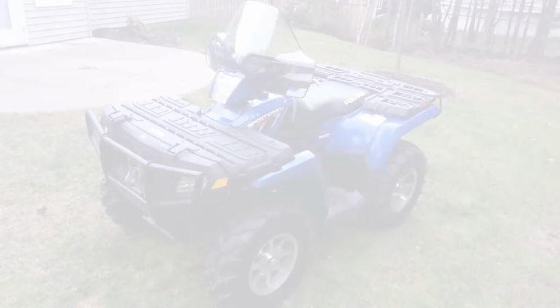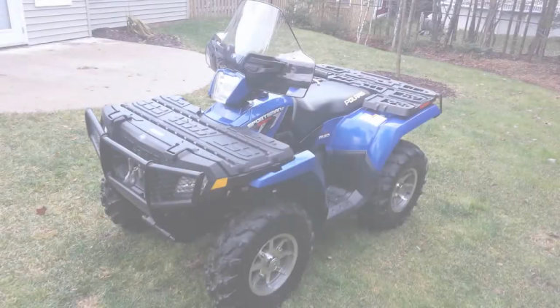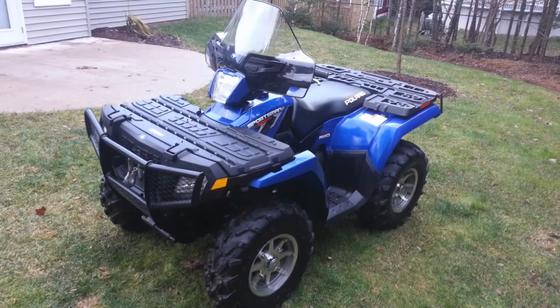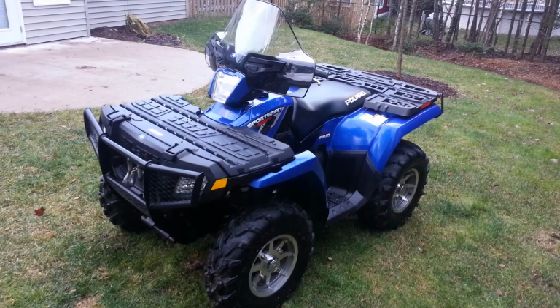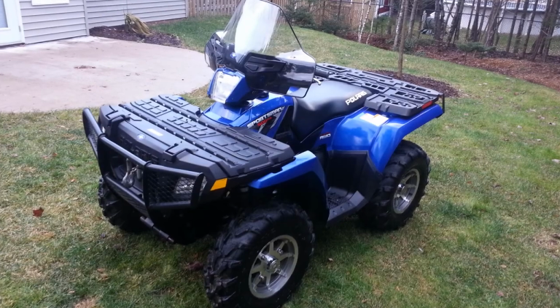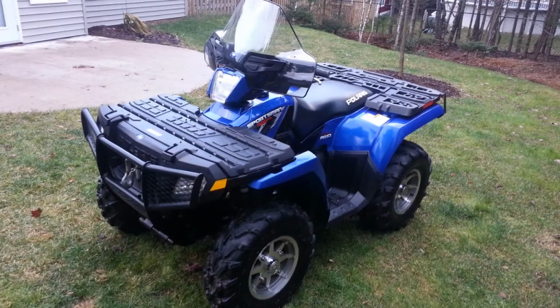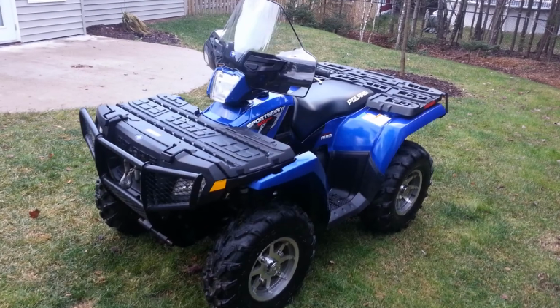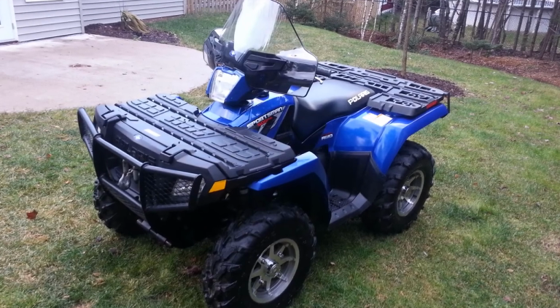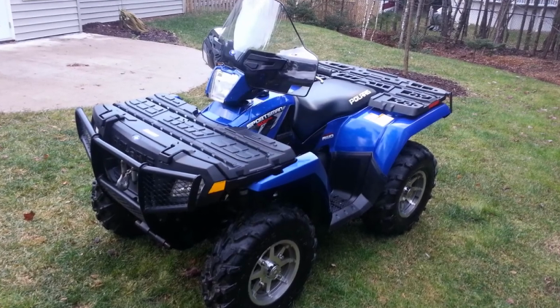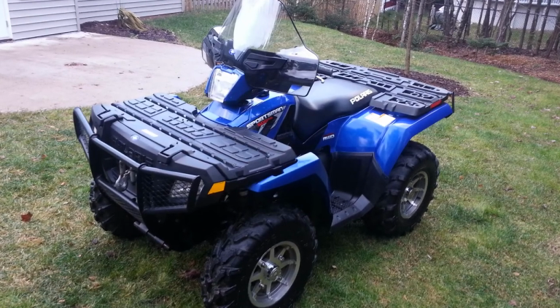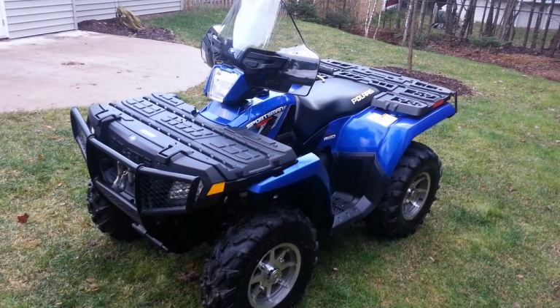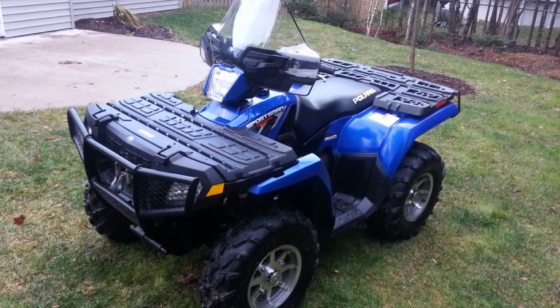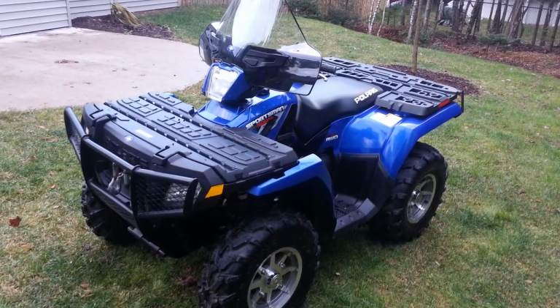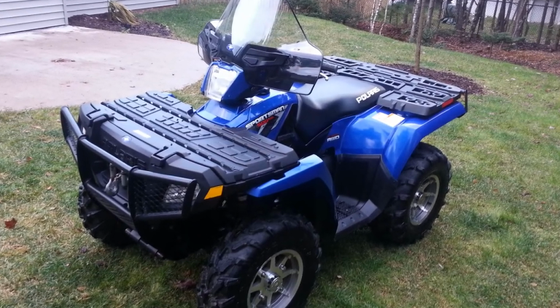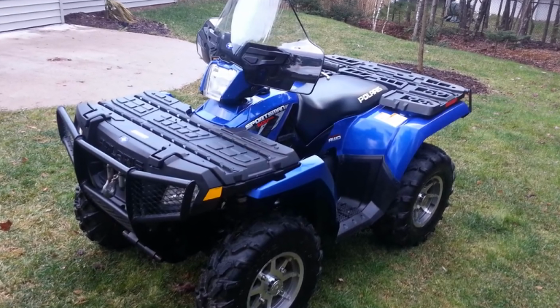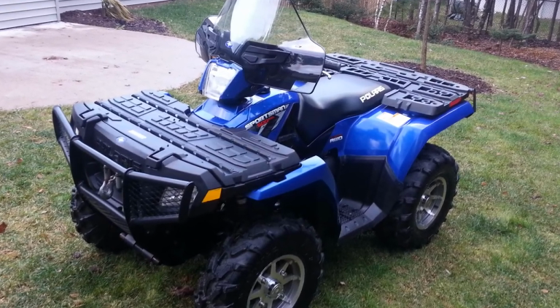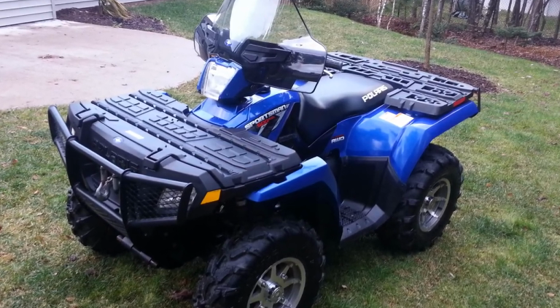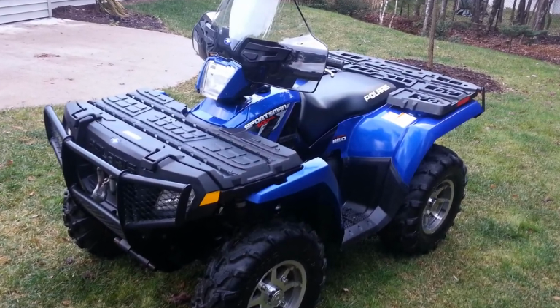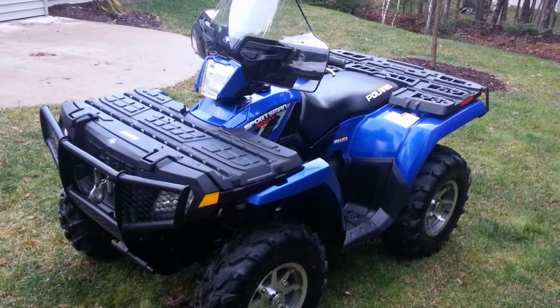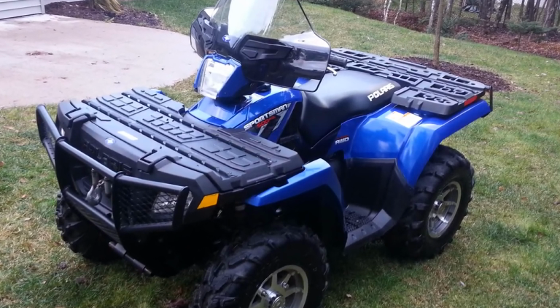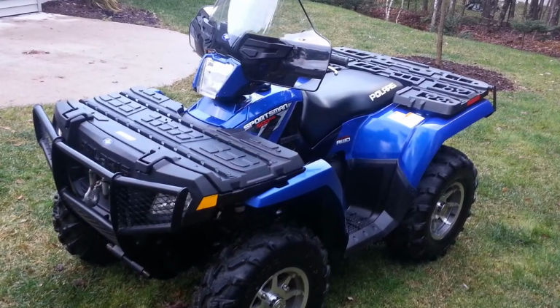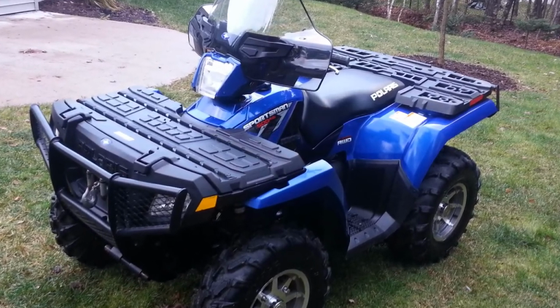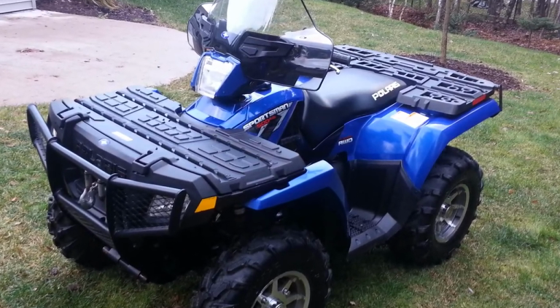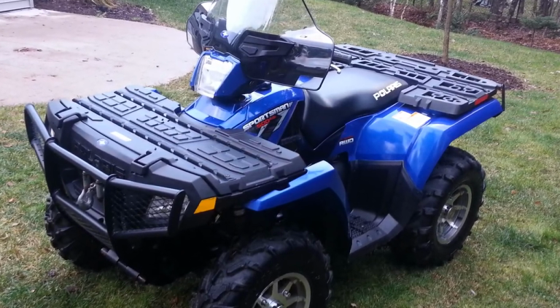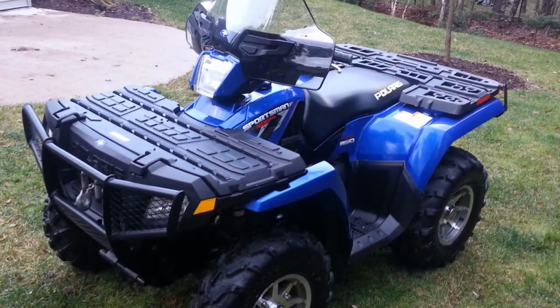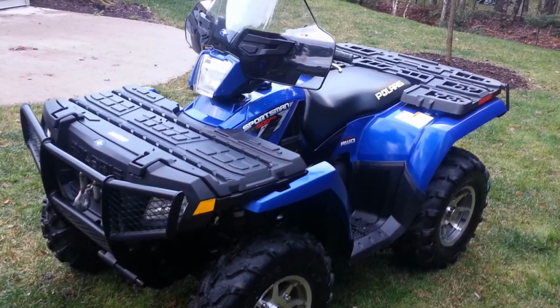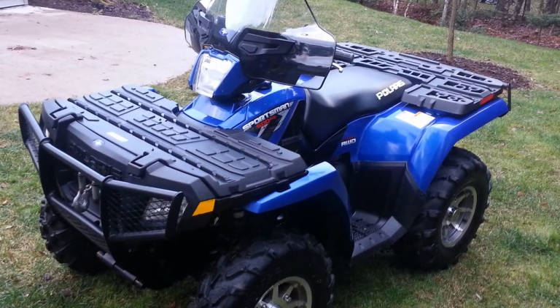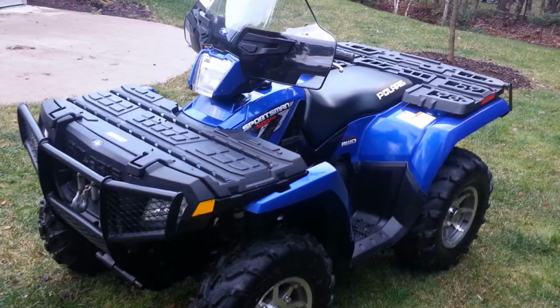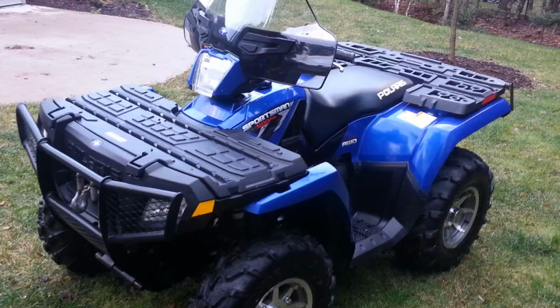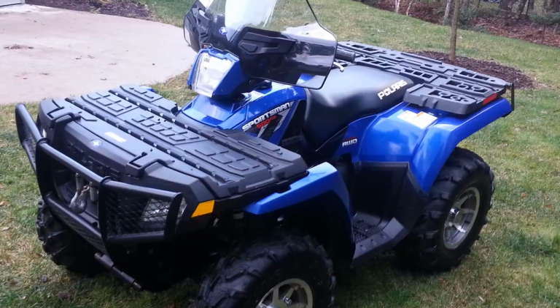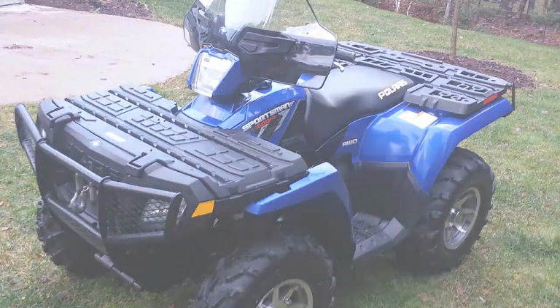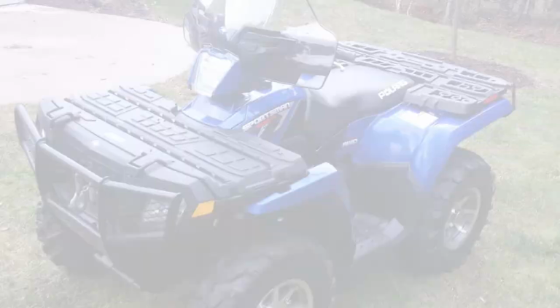Hi everyone. In today's video I'm going to do a detailed review of a 2008 Polaris Sportsman 500HO.